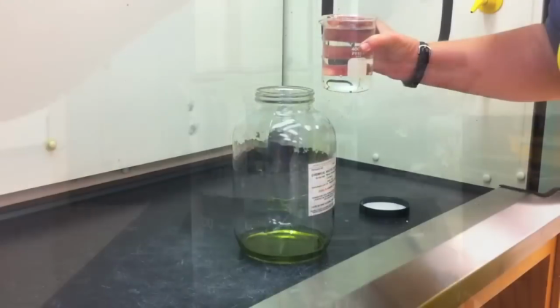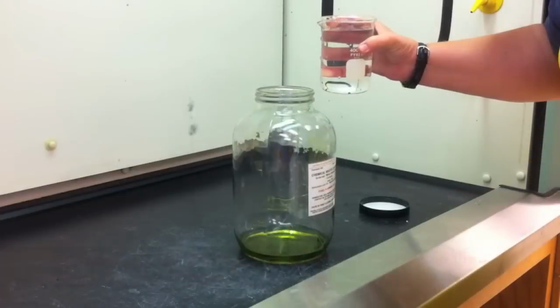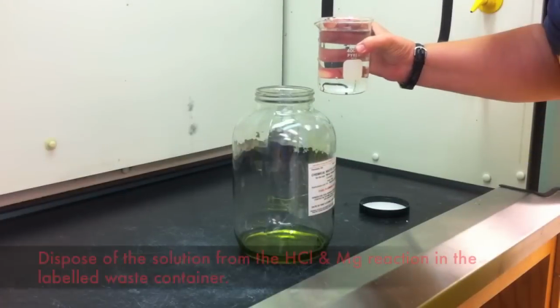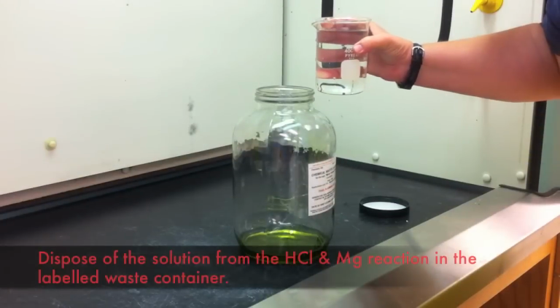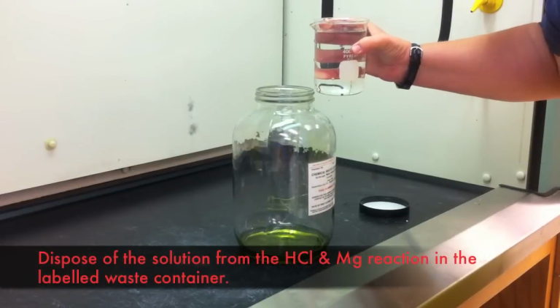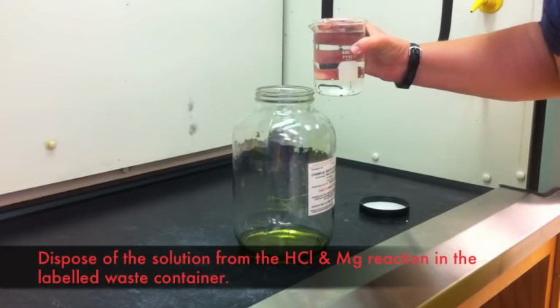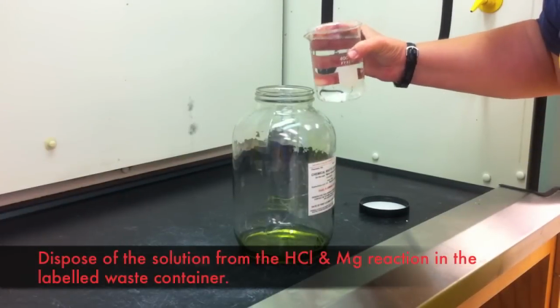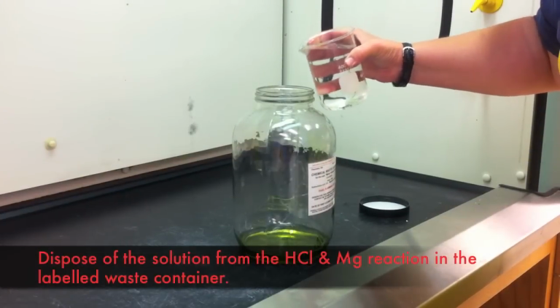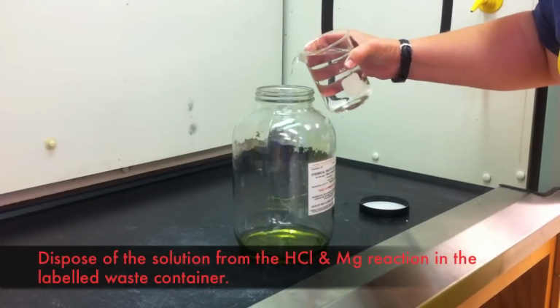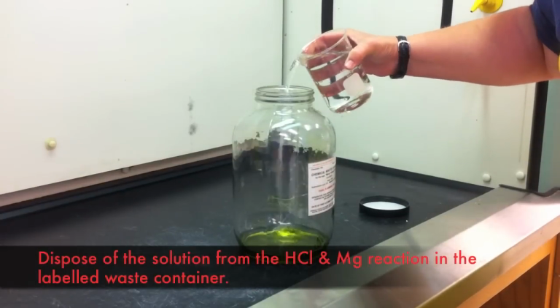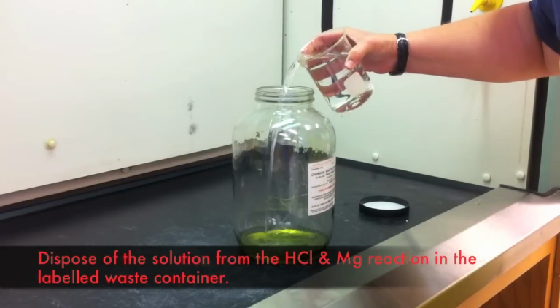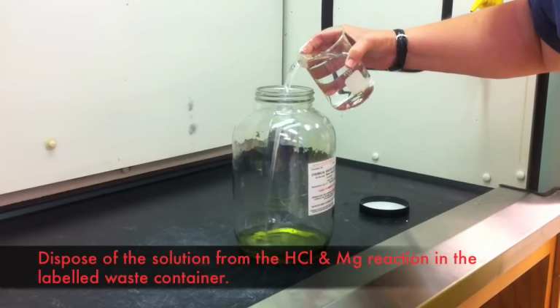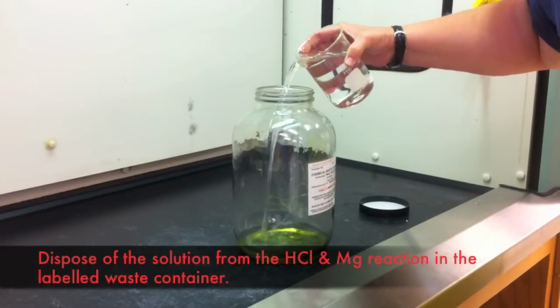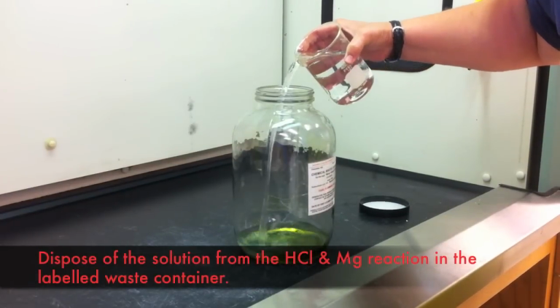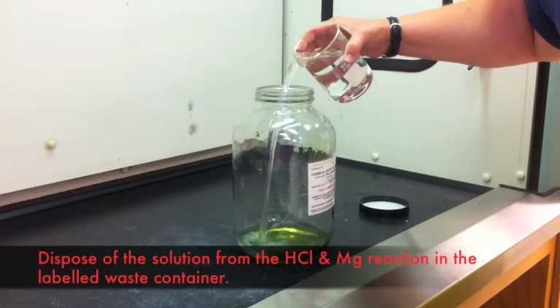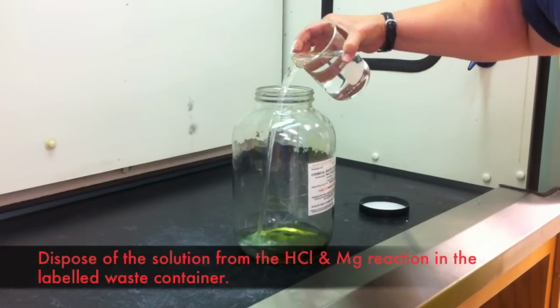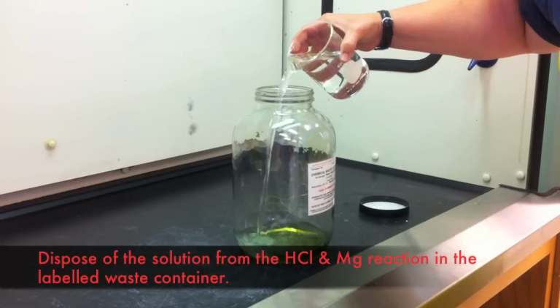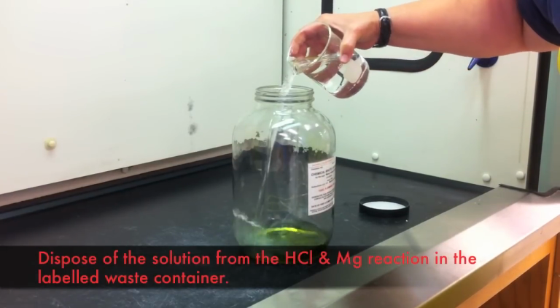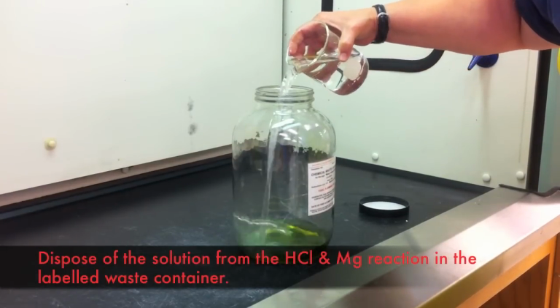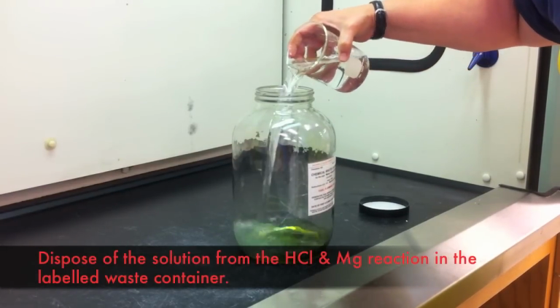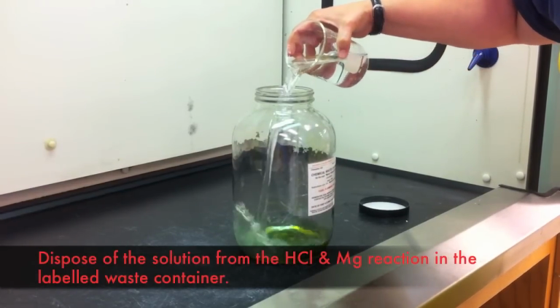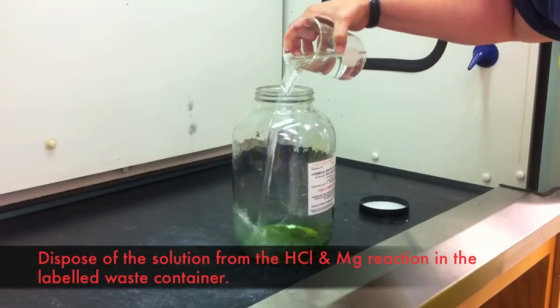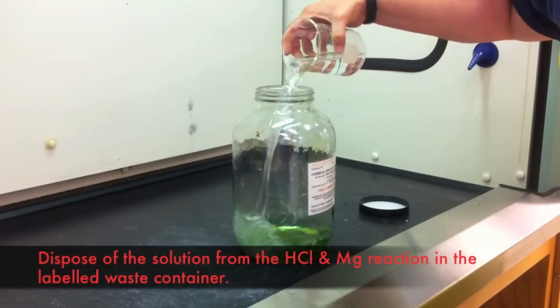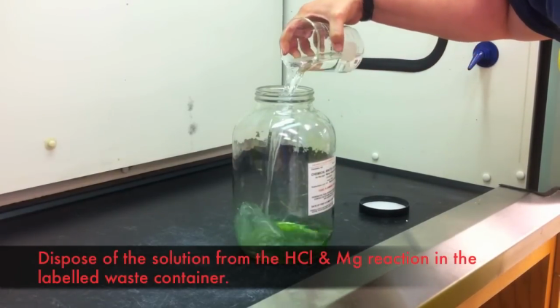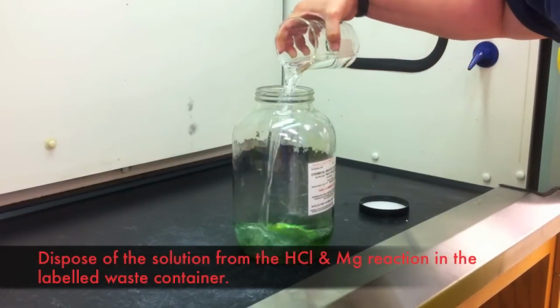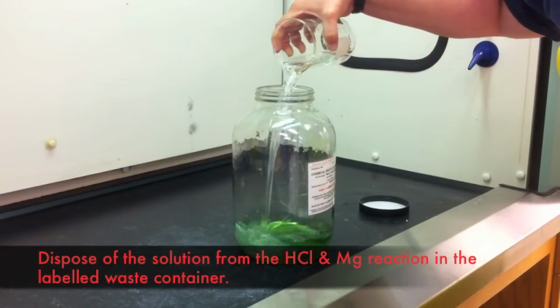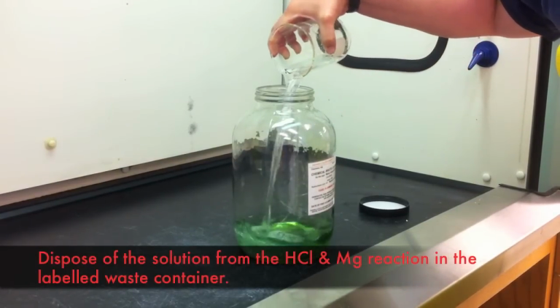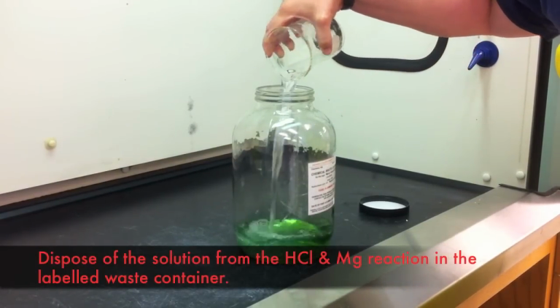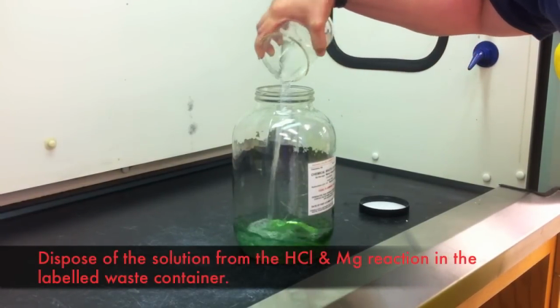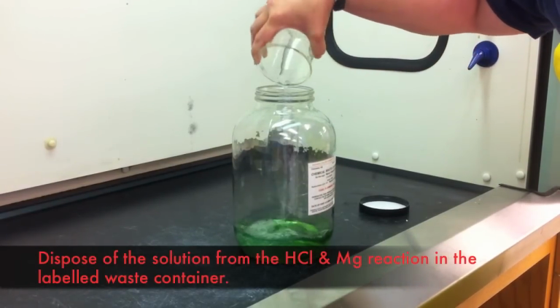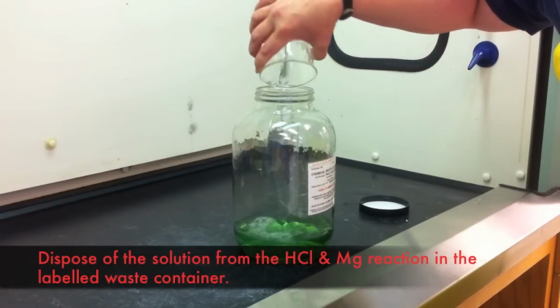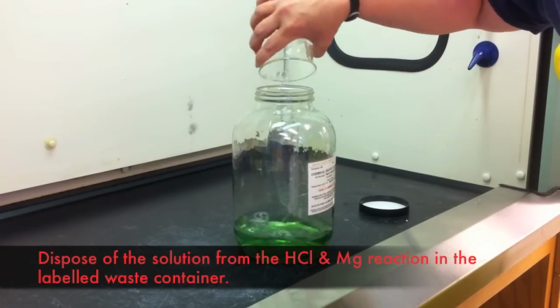When you are done with this experiment, dispose of any solution that contains acid in the labeled acid waste container.